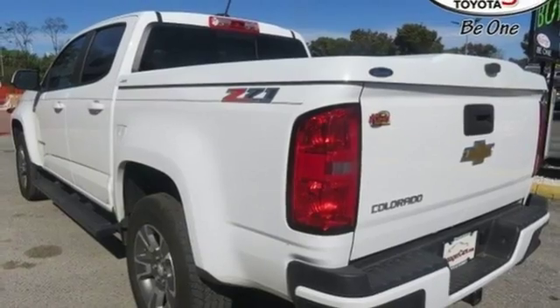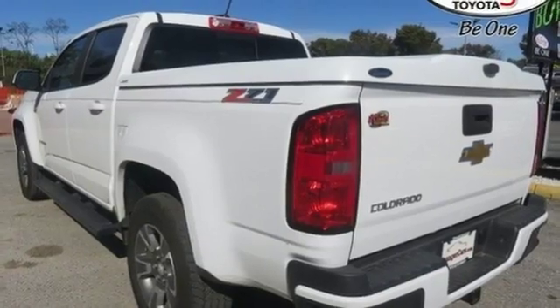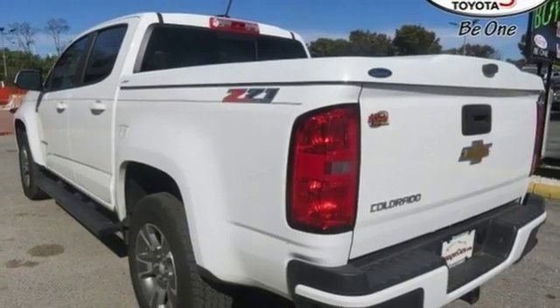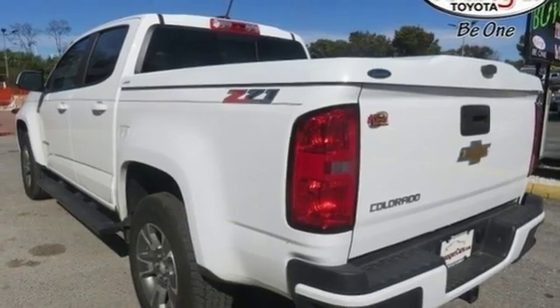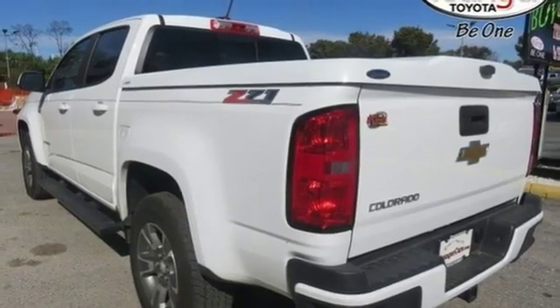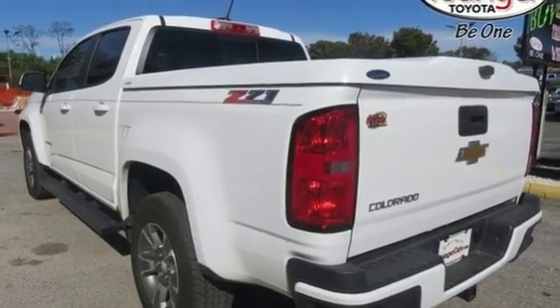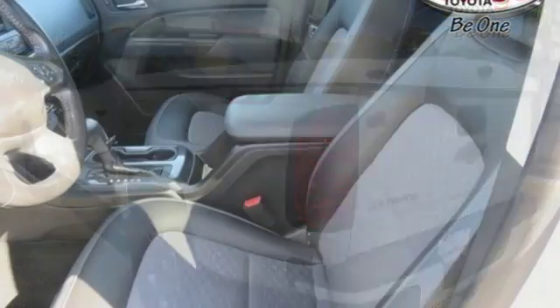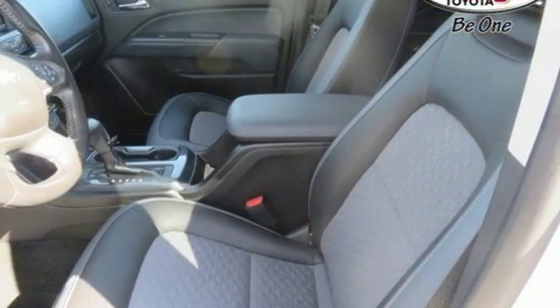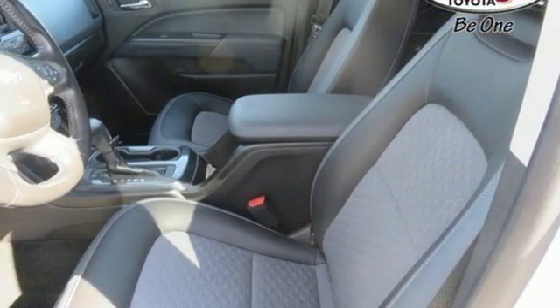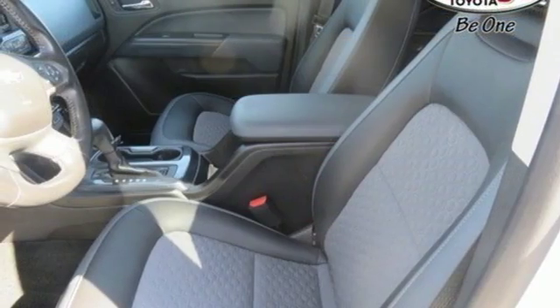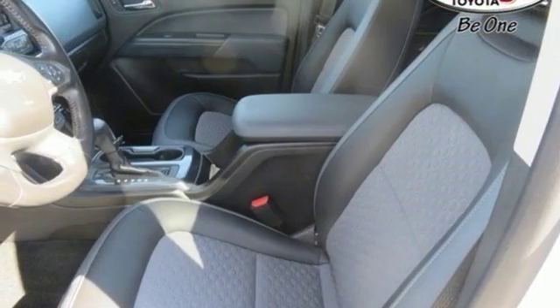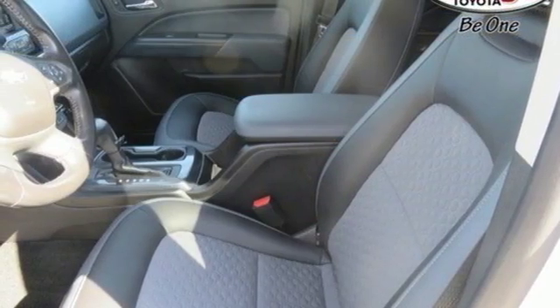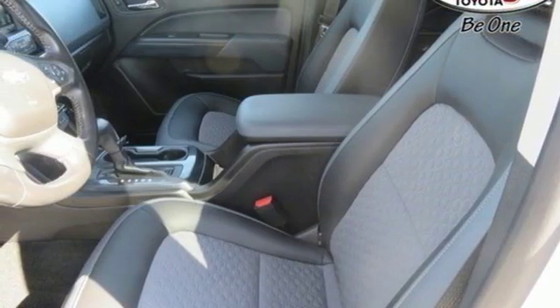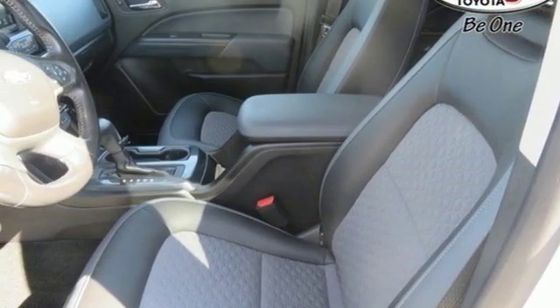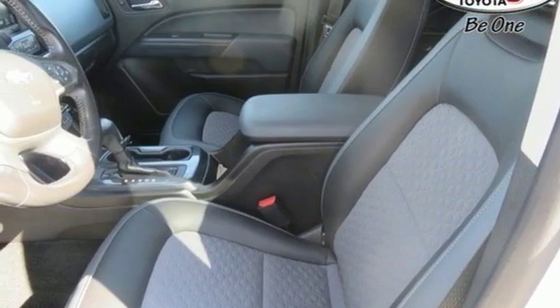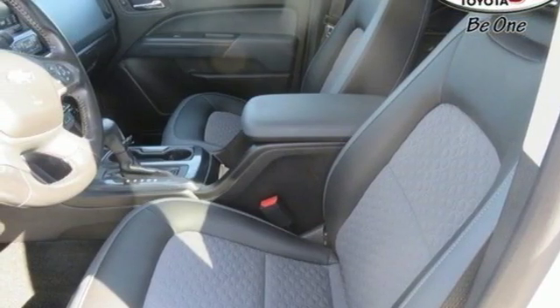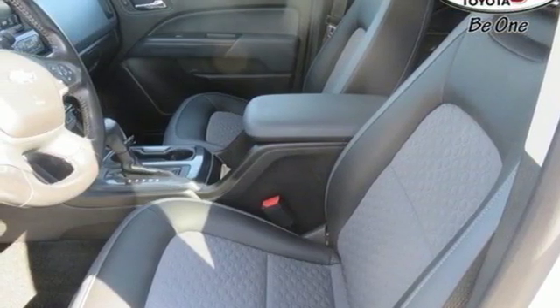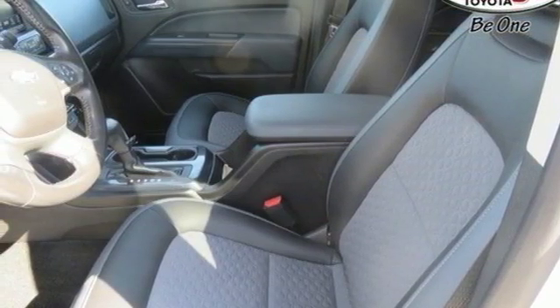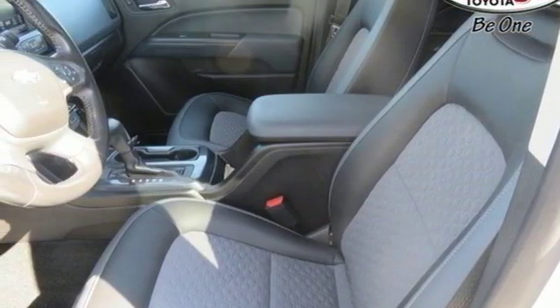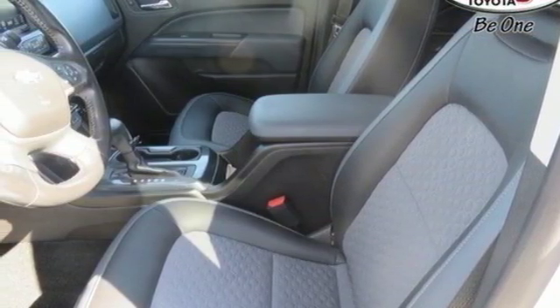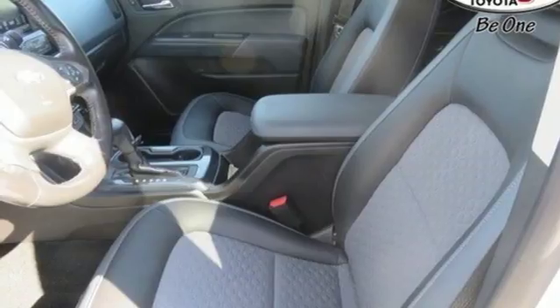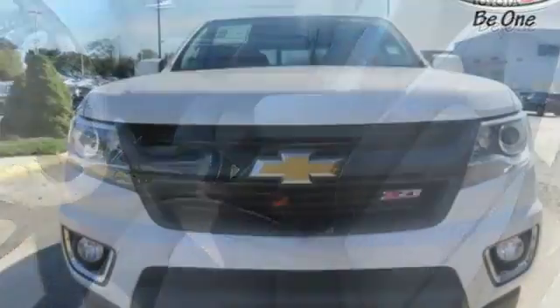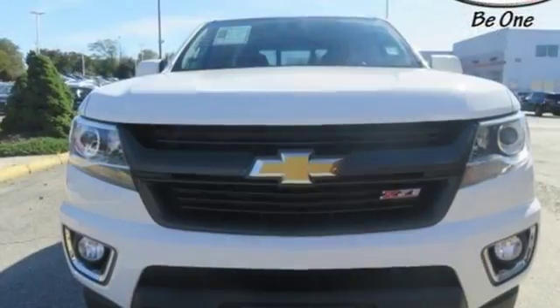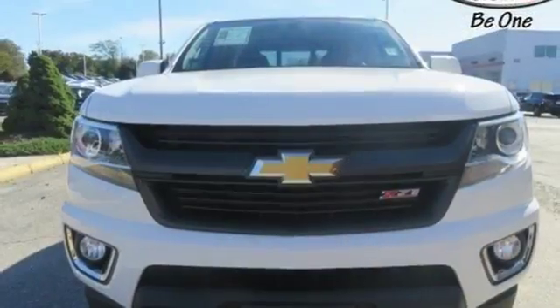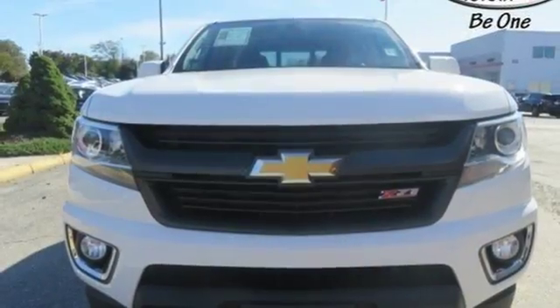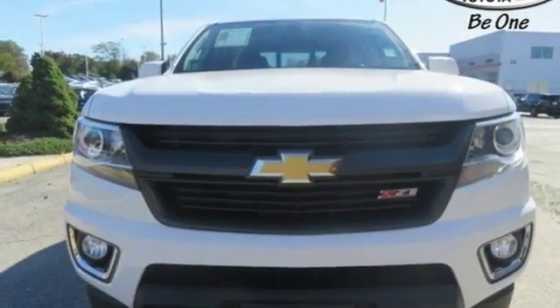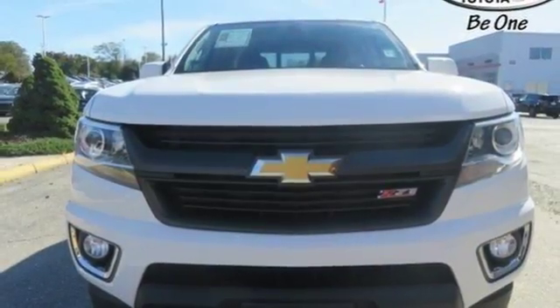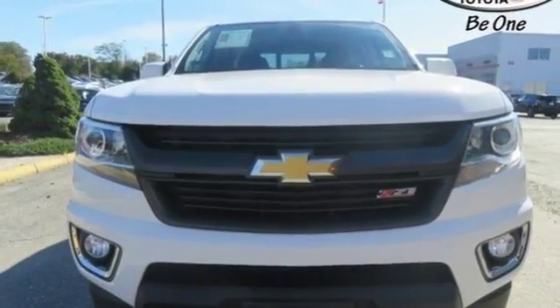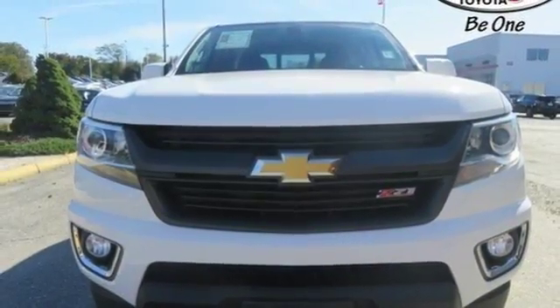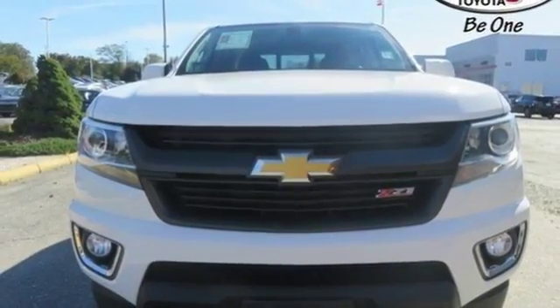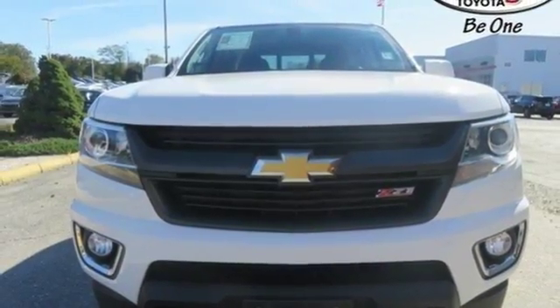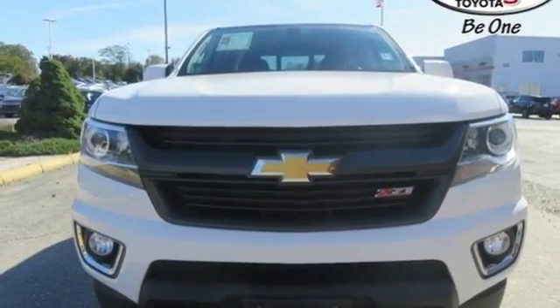V6 engine, aluminum wheels, electronic shift on the fly, and automatic transmission. Driving is believing.